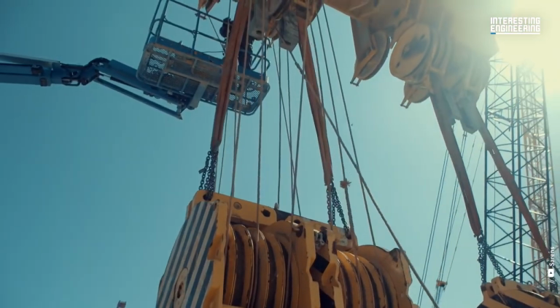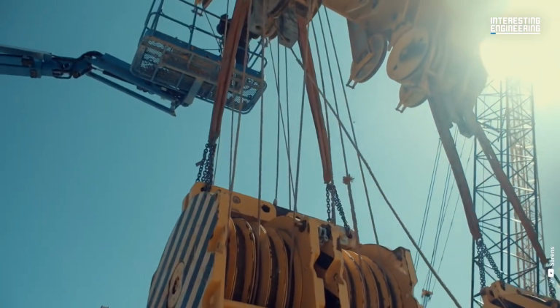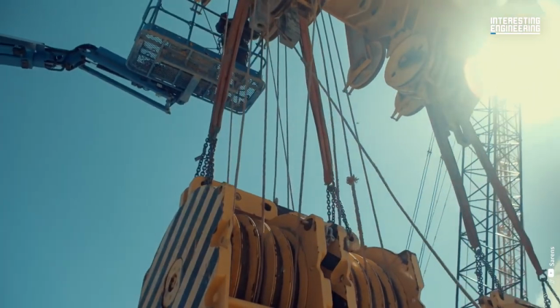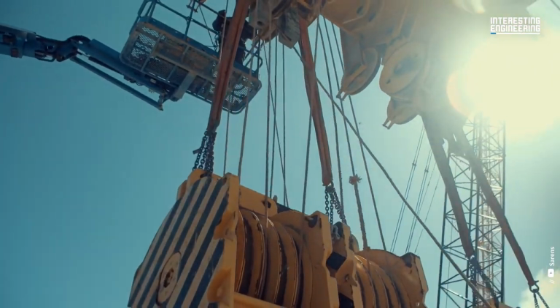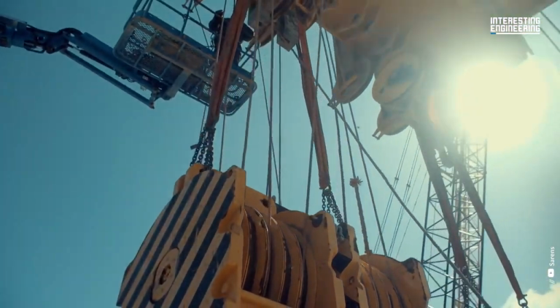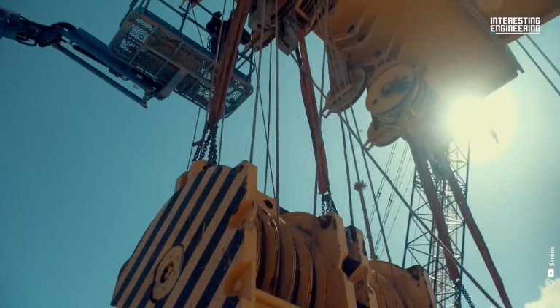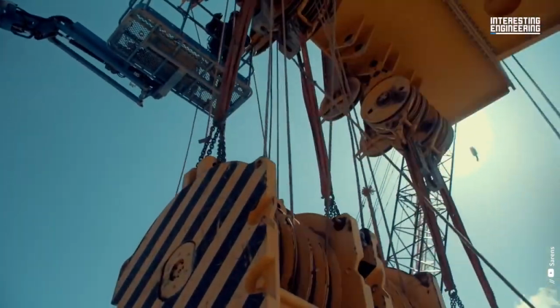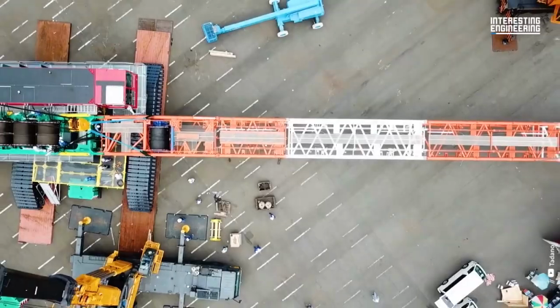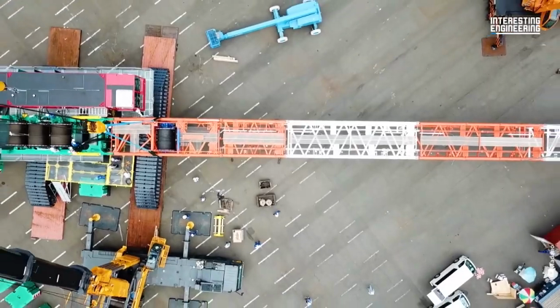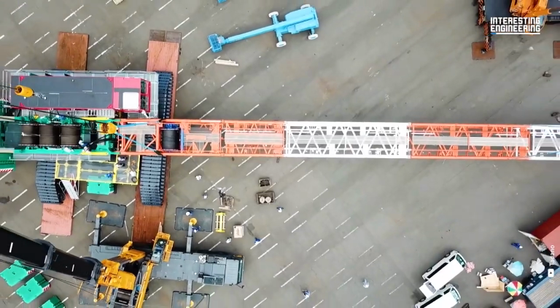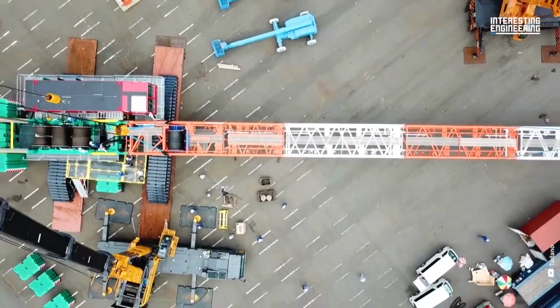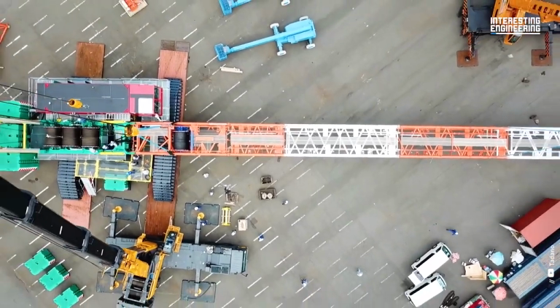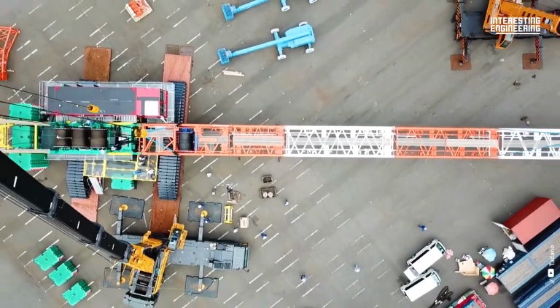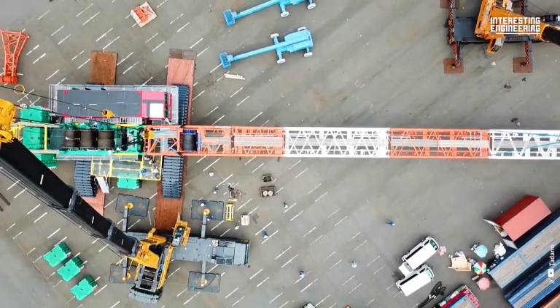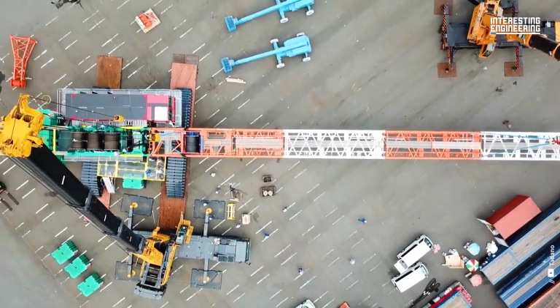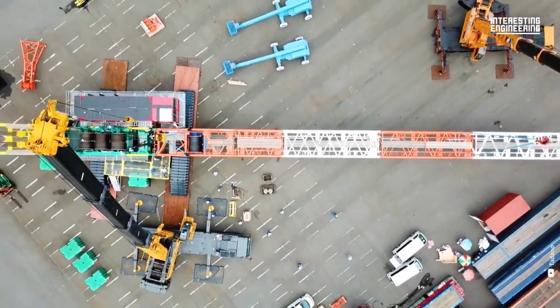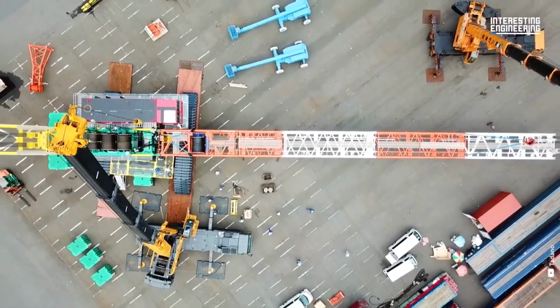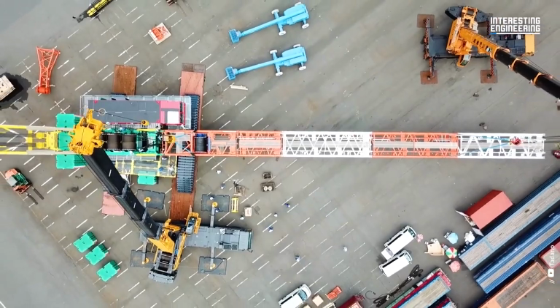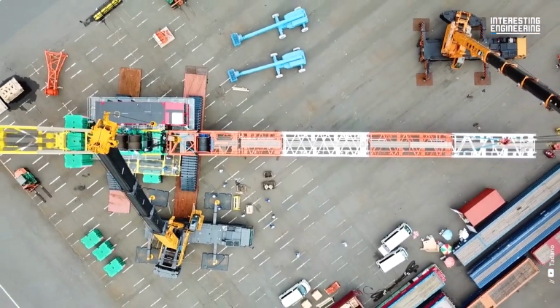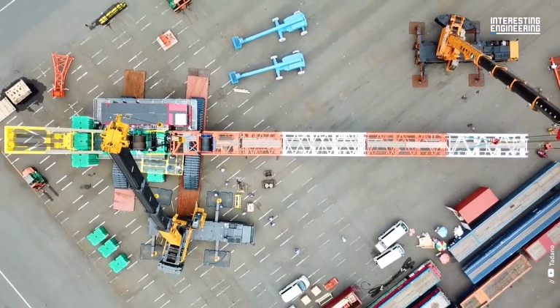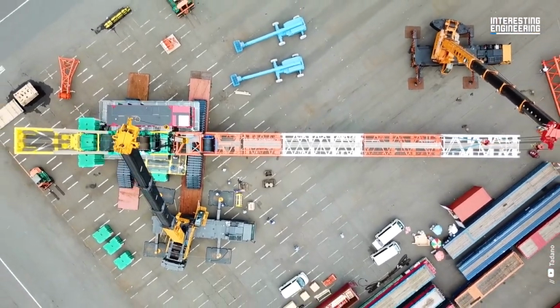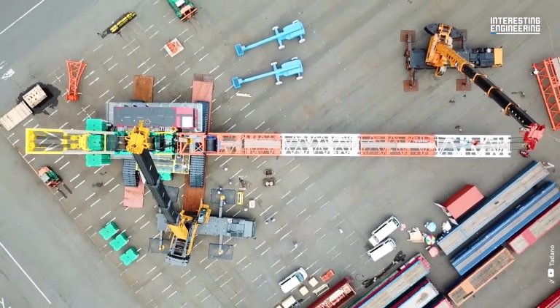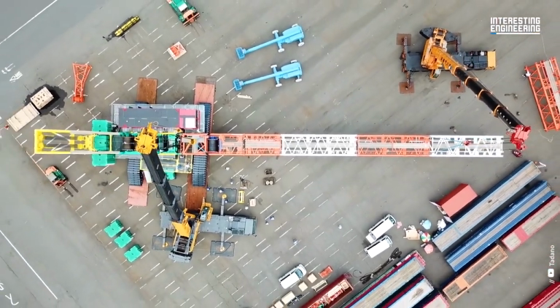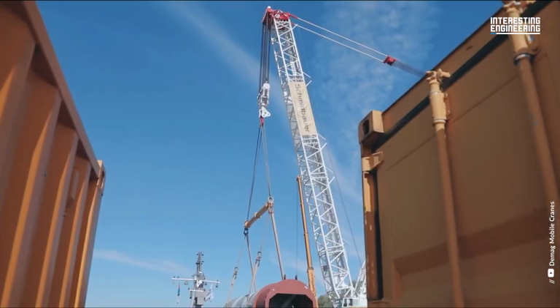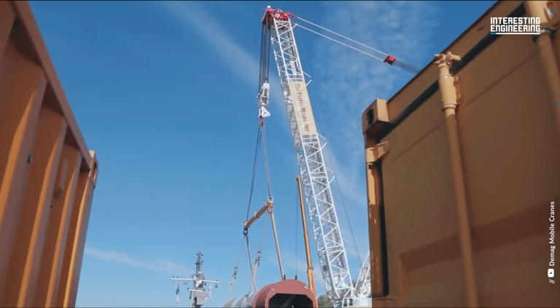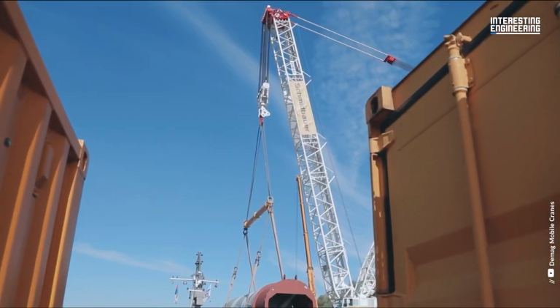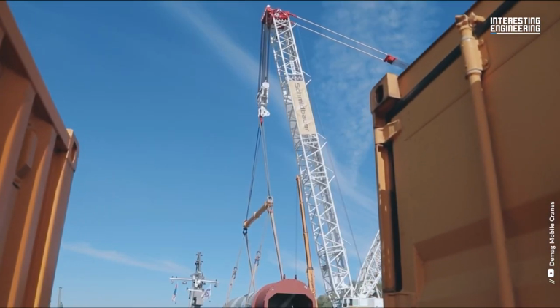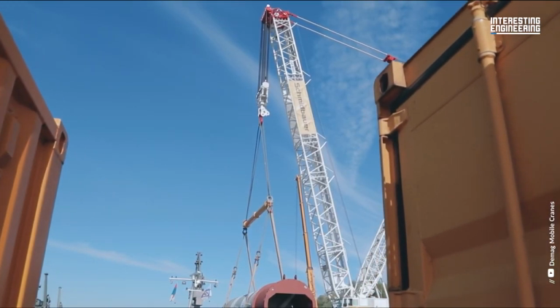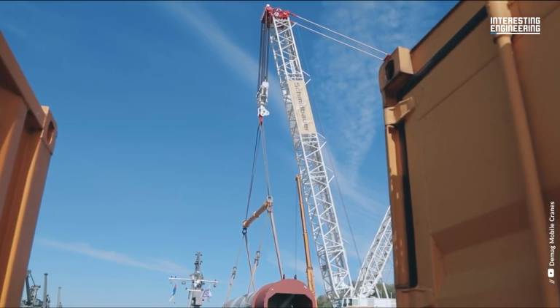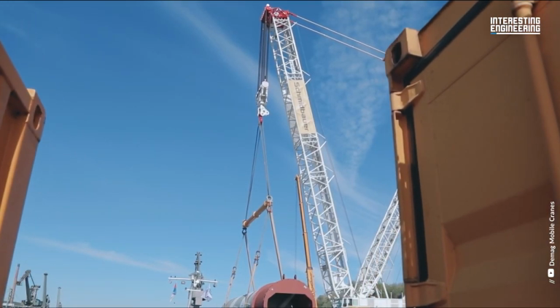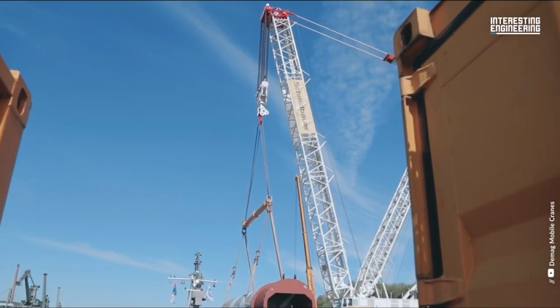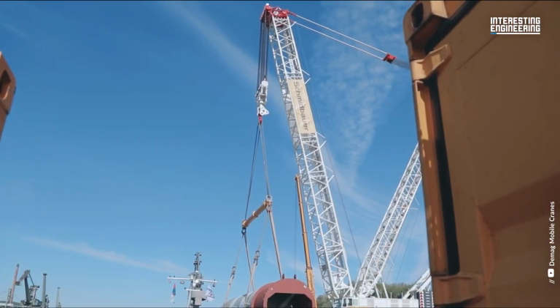These massive machines, which tower above the skyline, are used in construction and heavy industry all over the world.